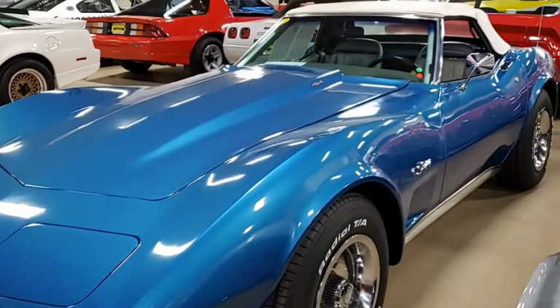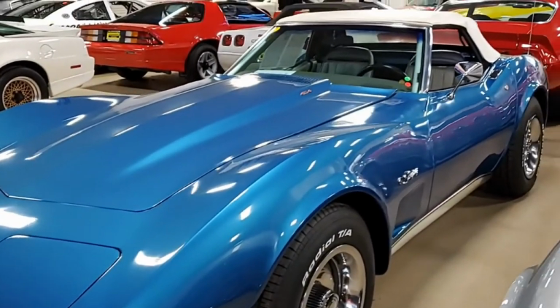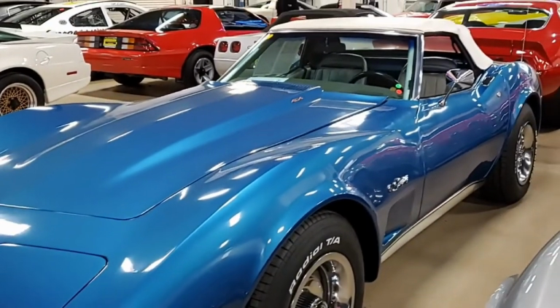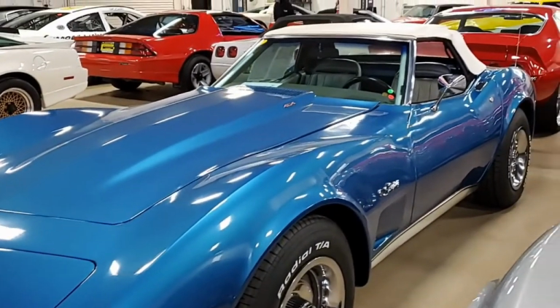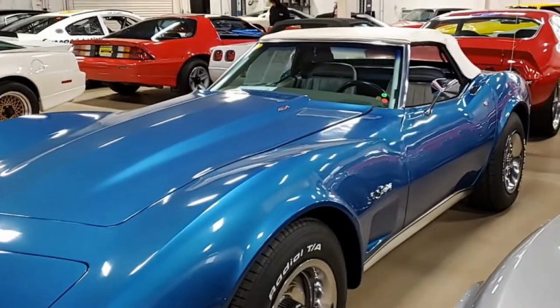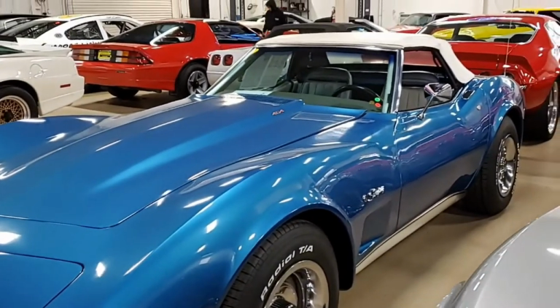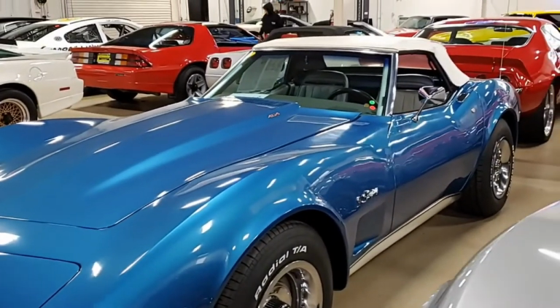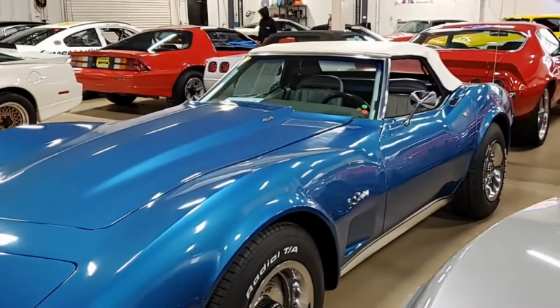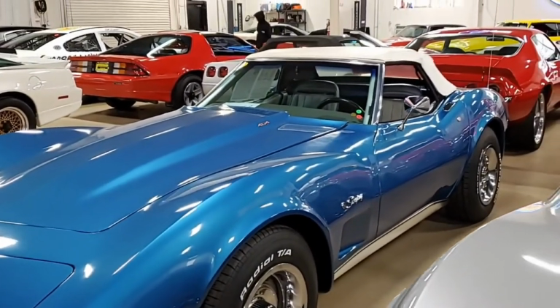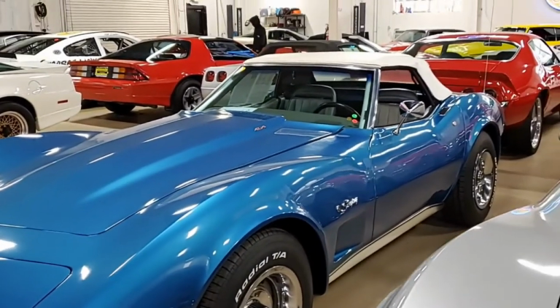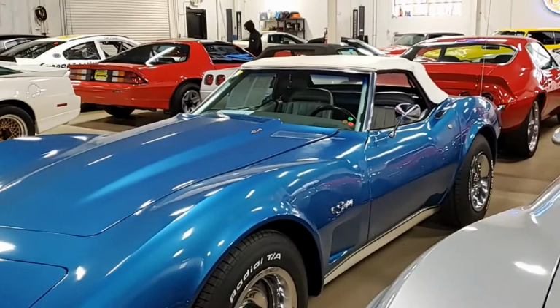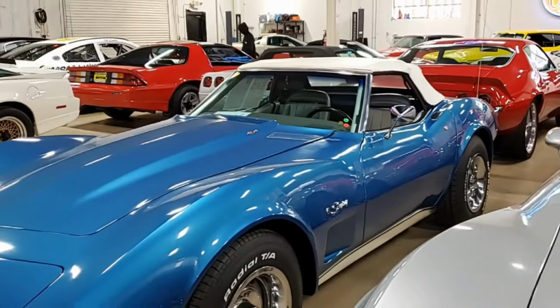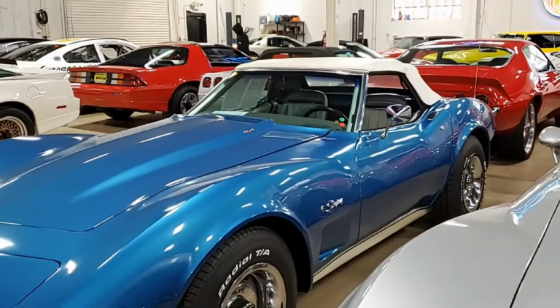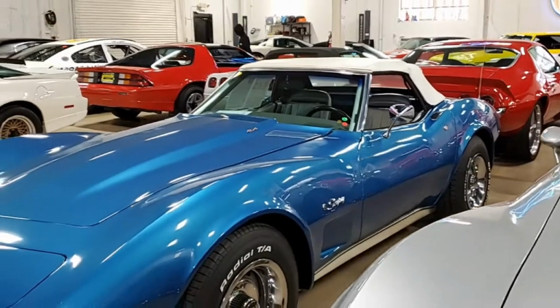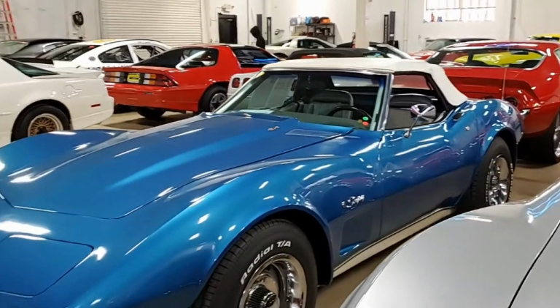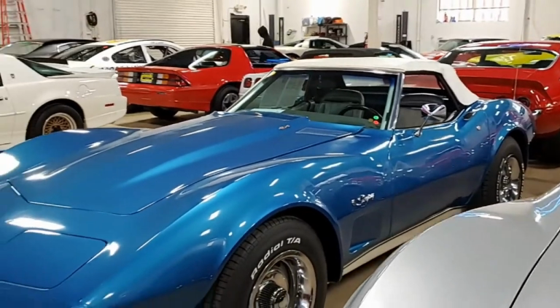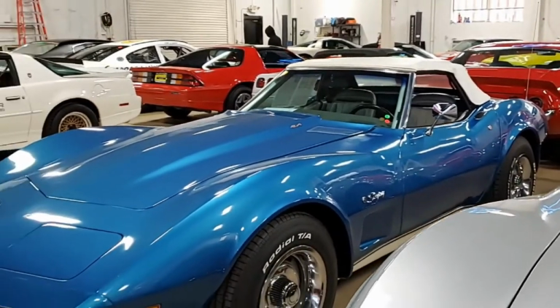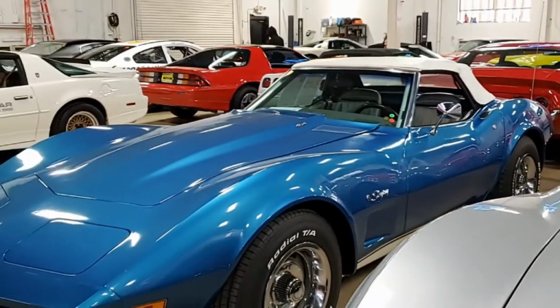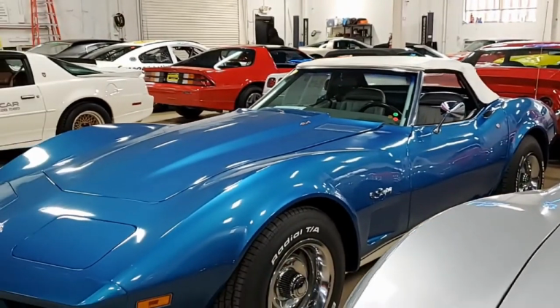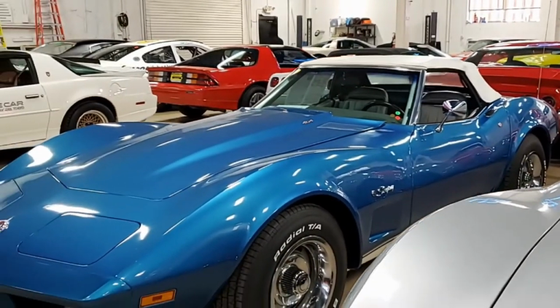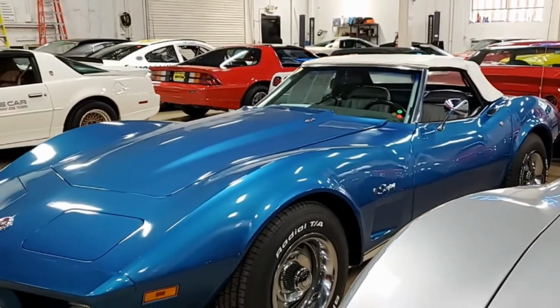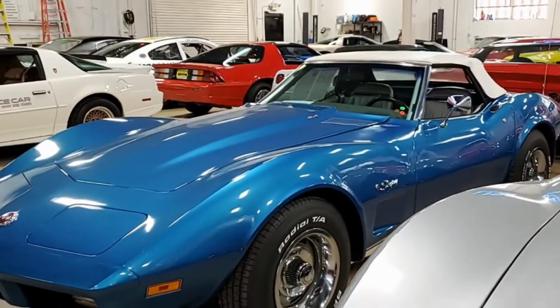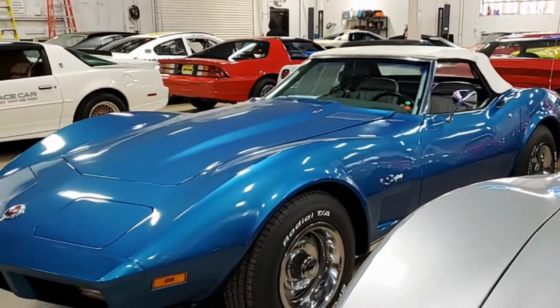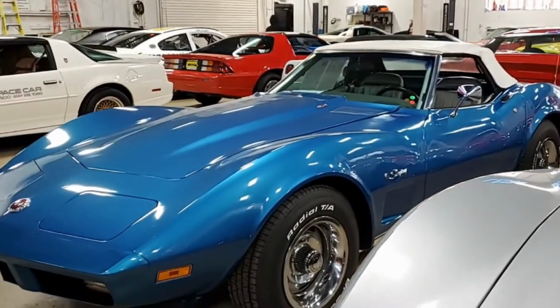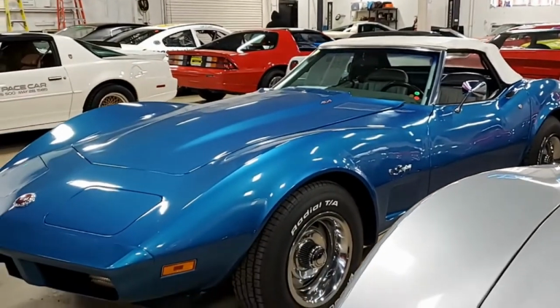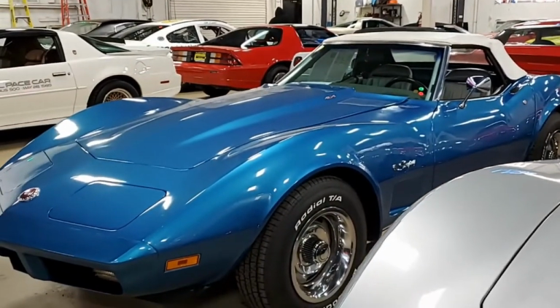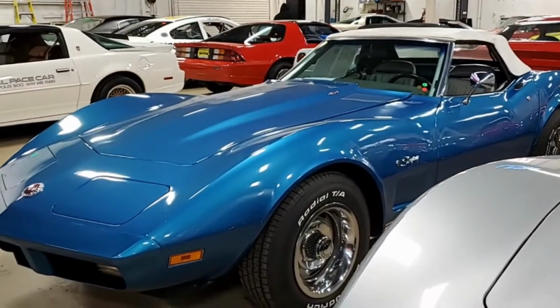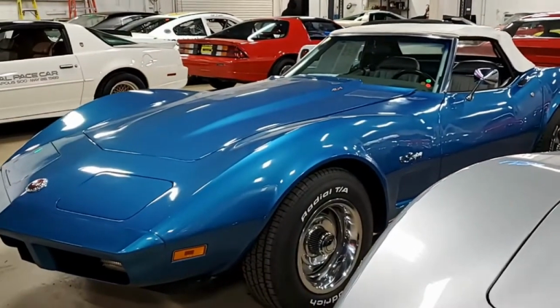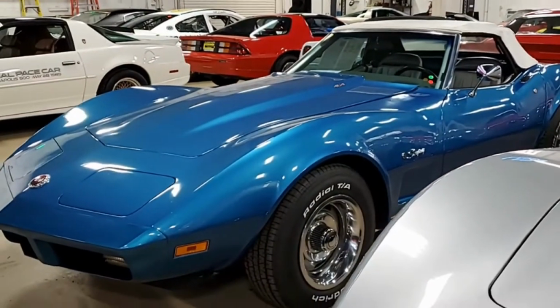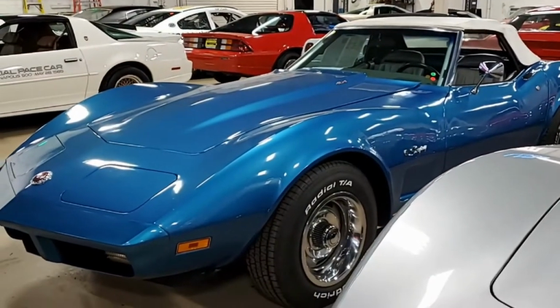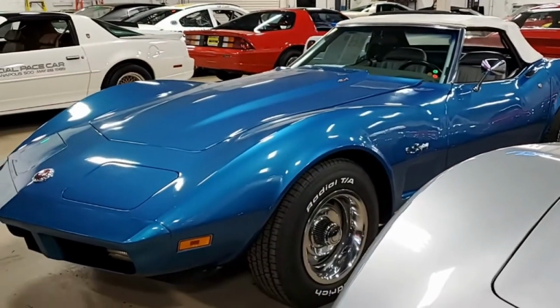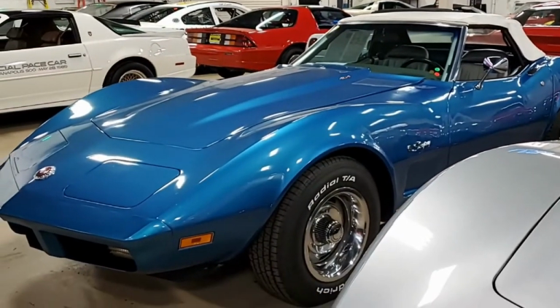Everything is power on this car — tilt and tele, alarm, AM/FM cassette stereo.